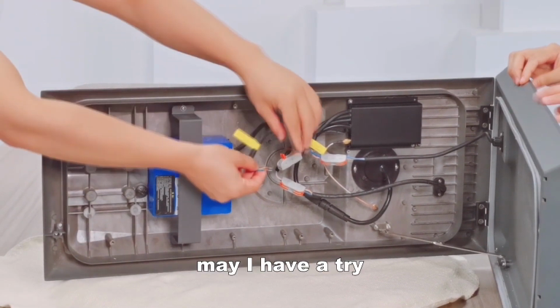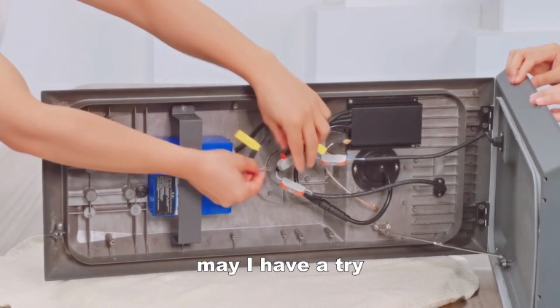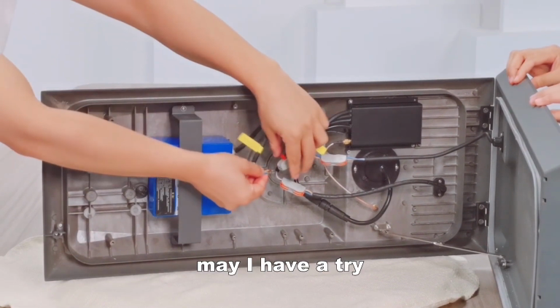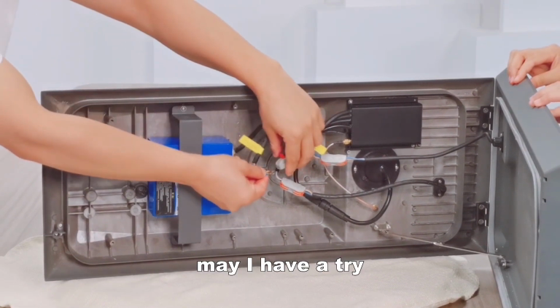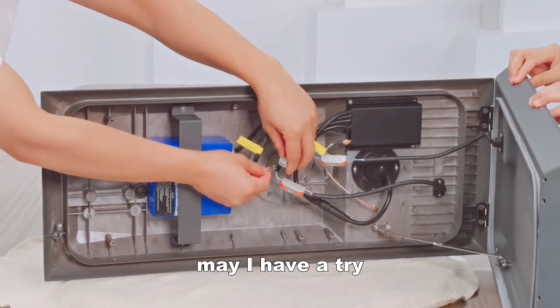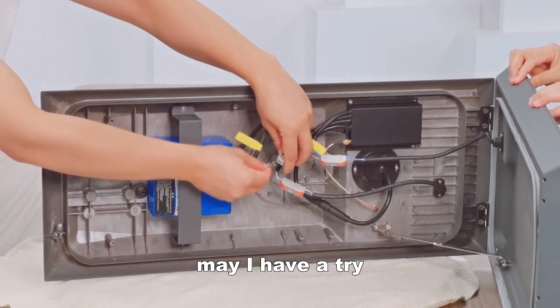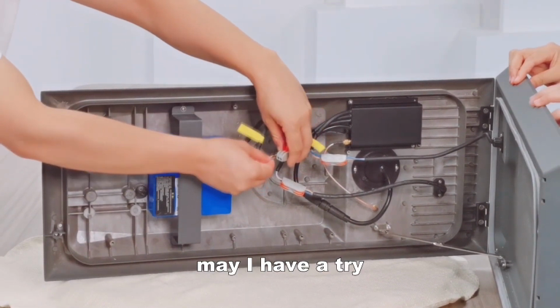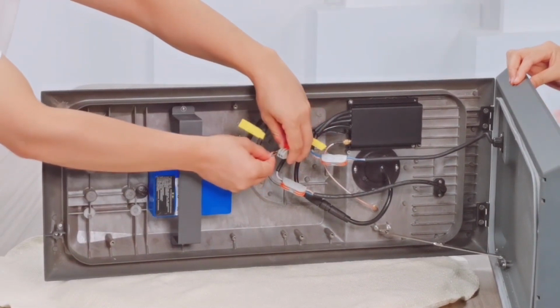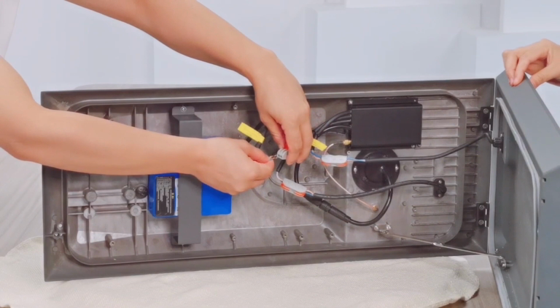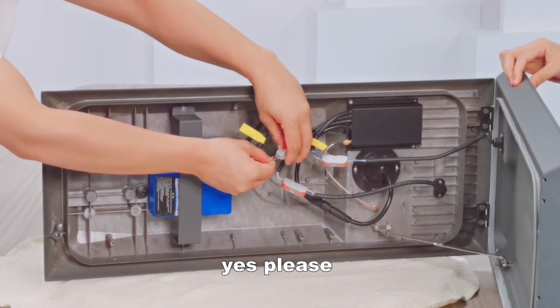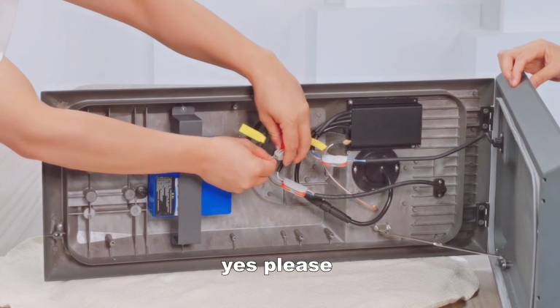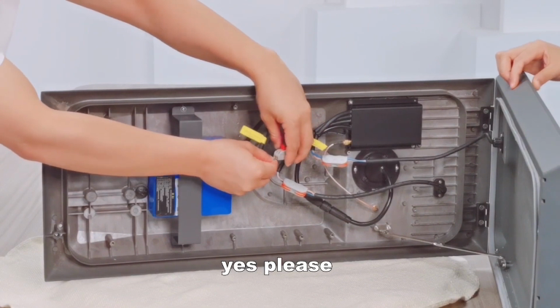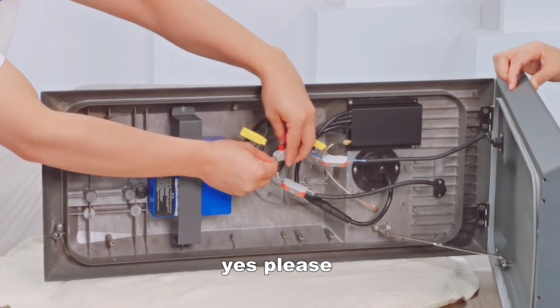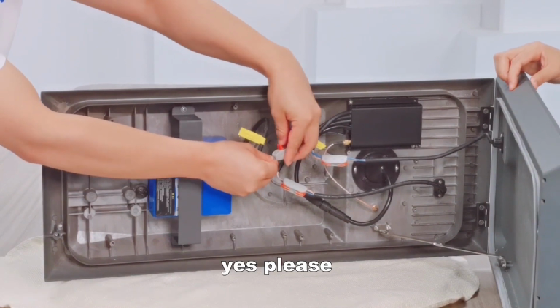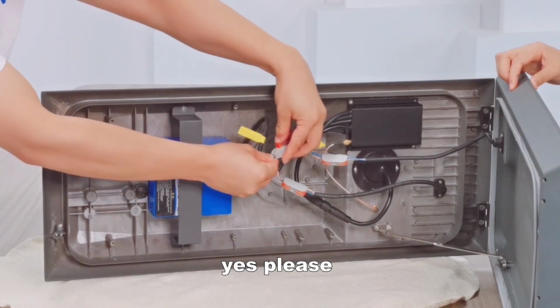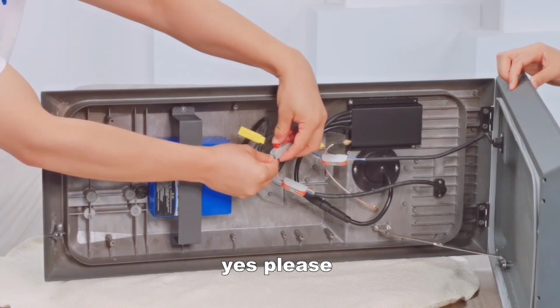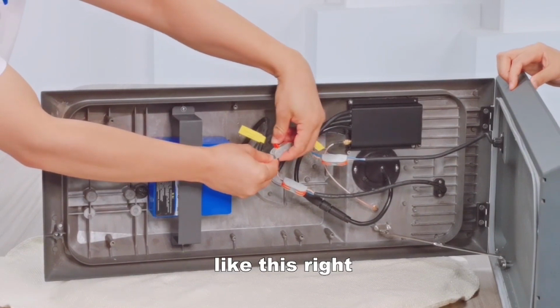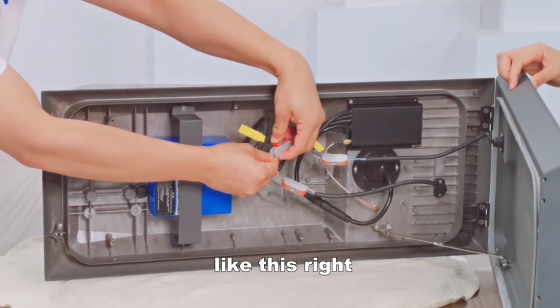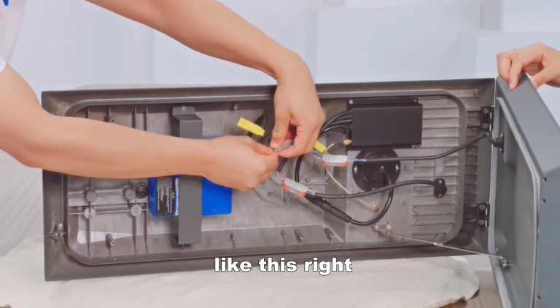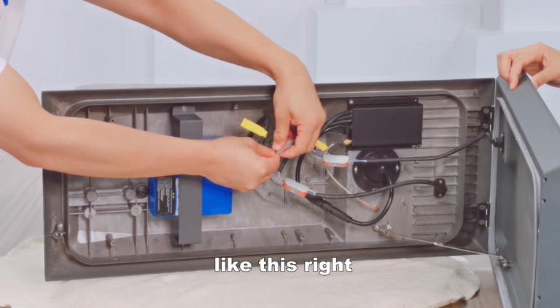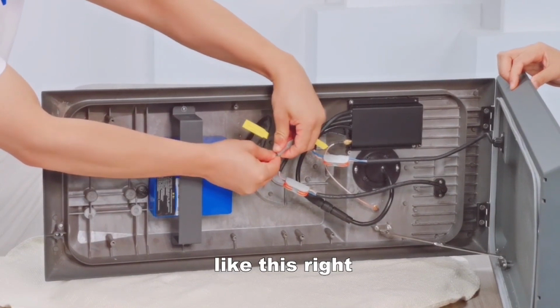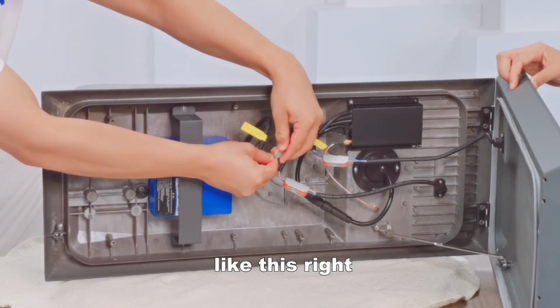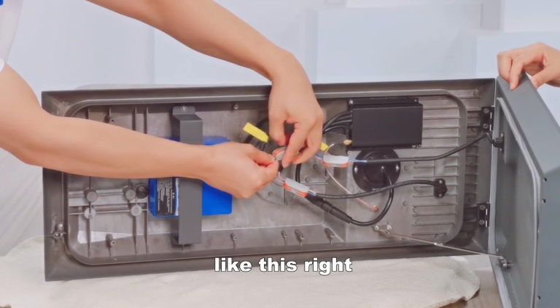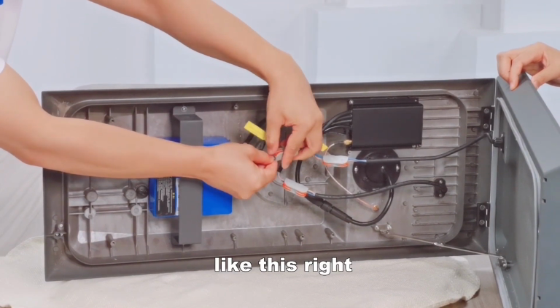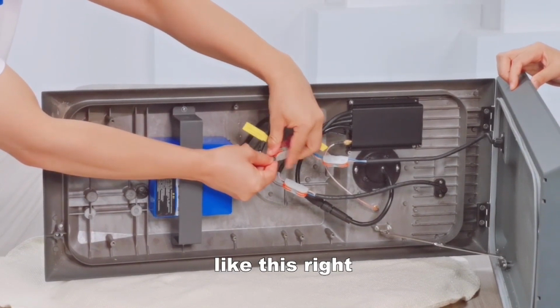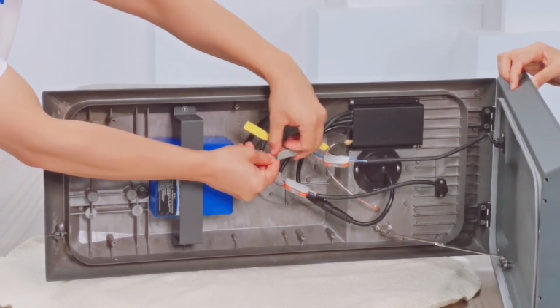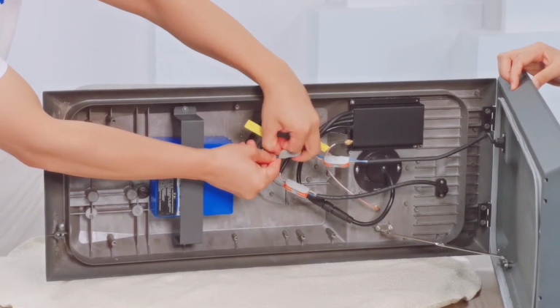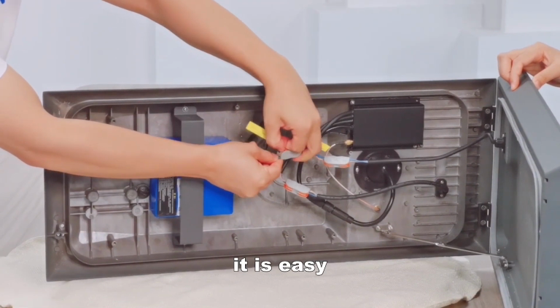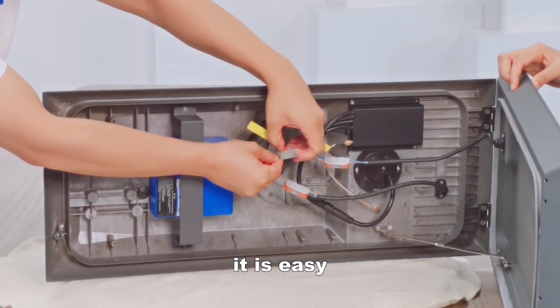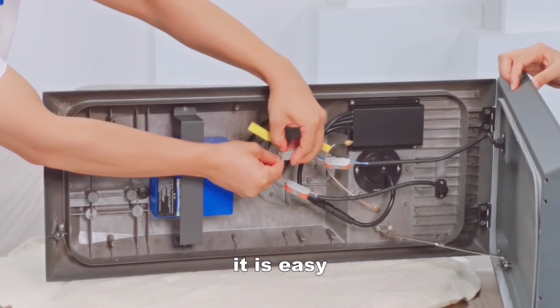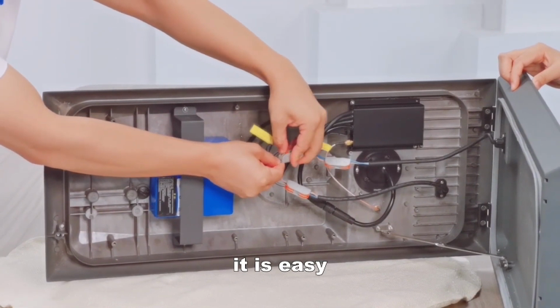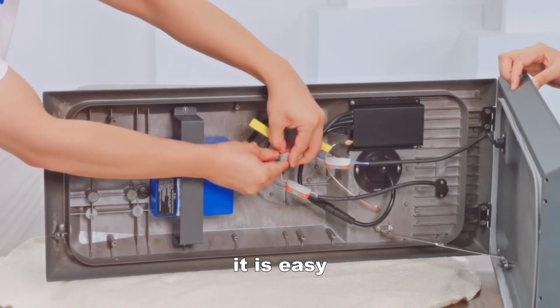May I have a try? Yes, please. Like this? Right. That's good.